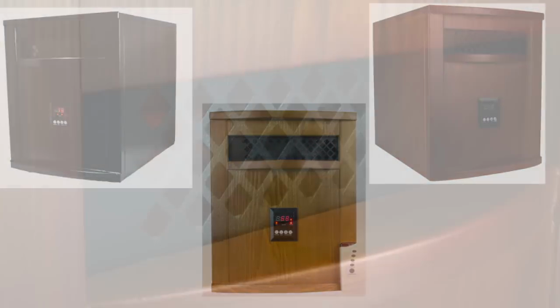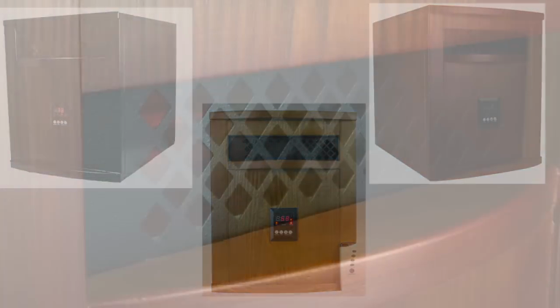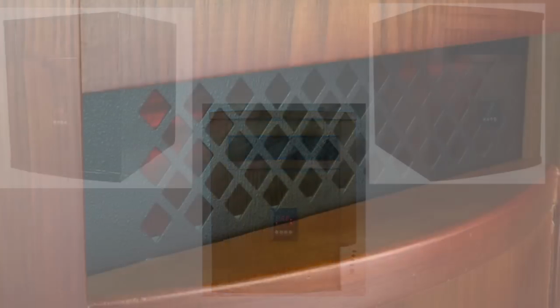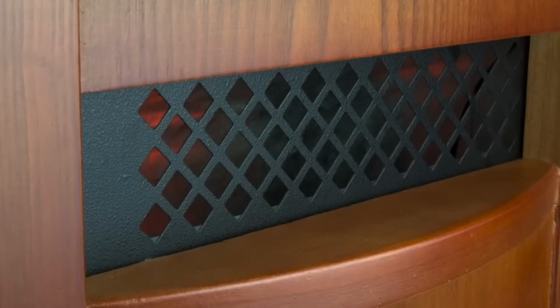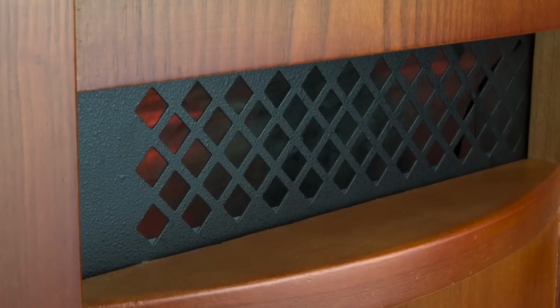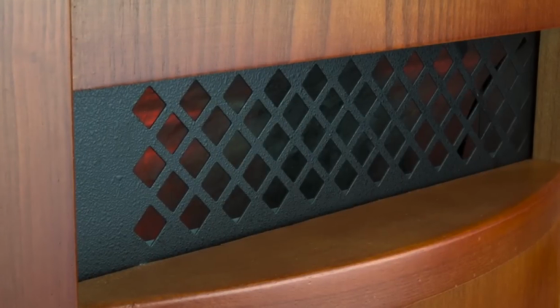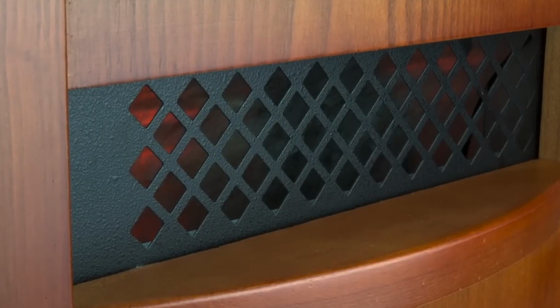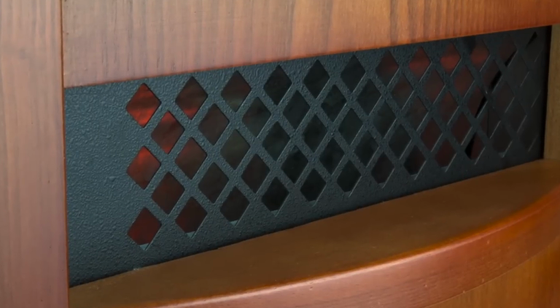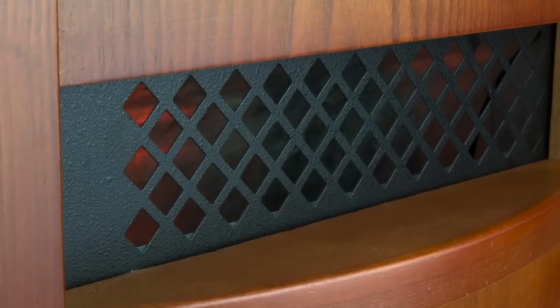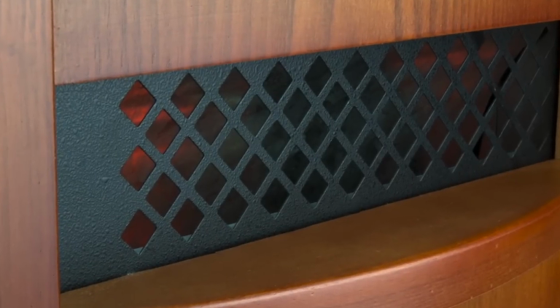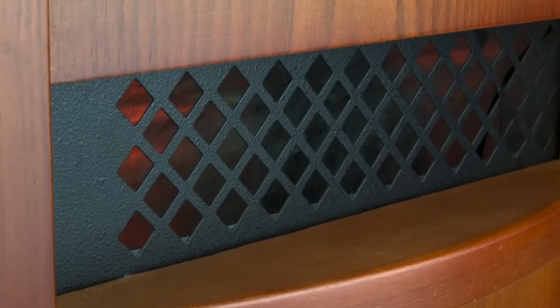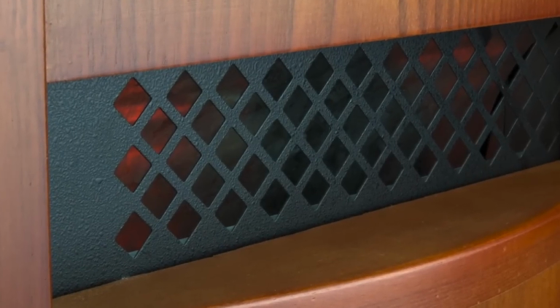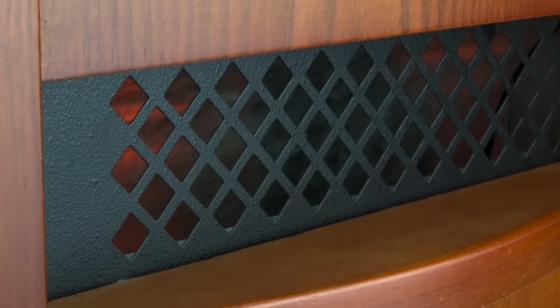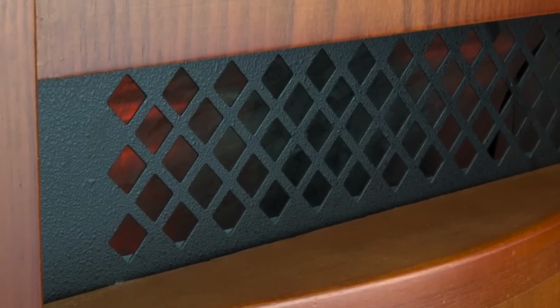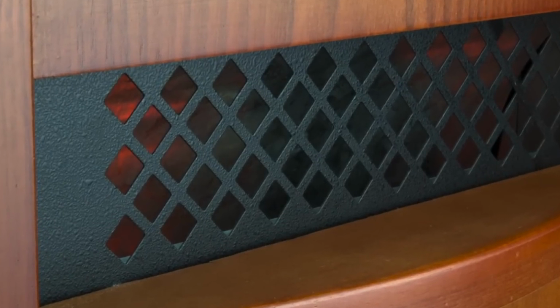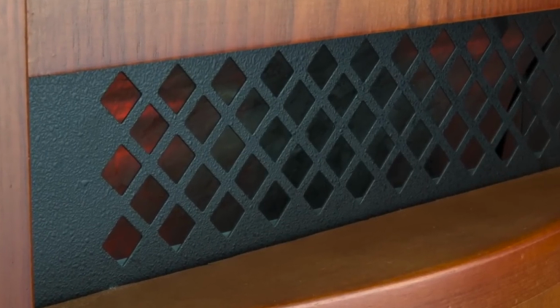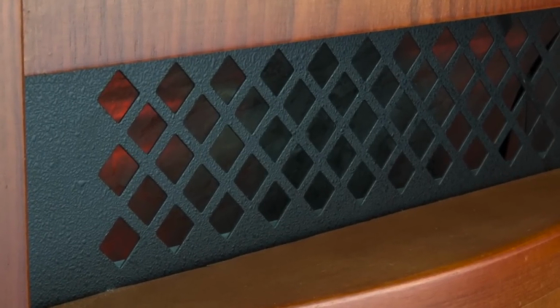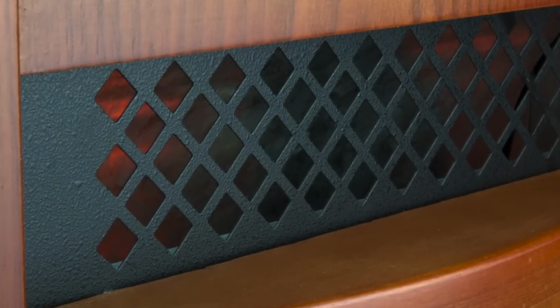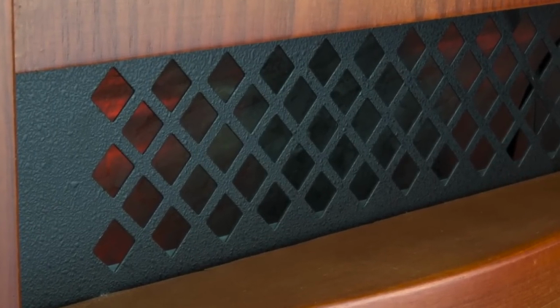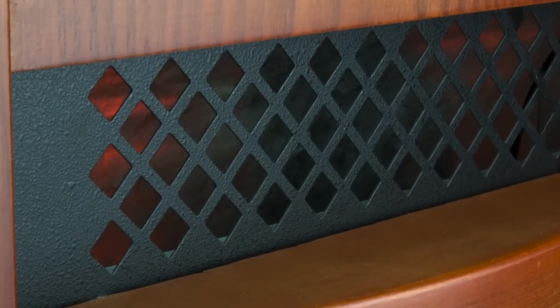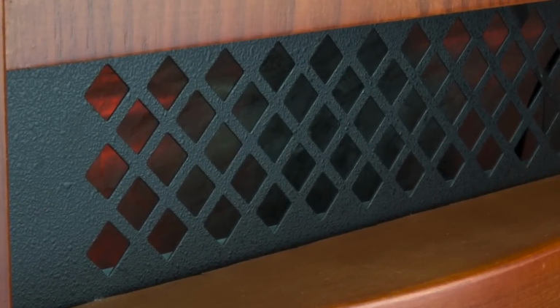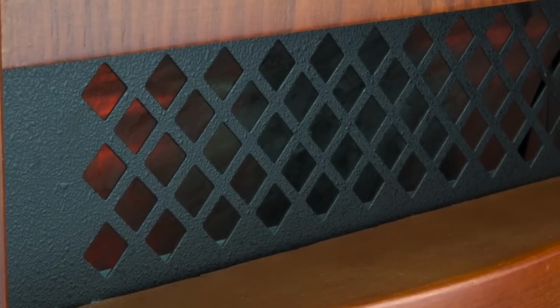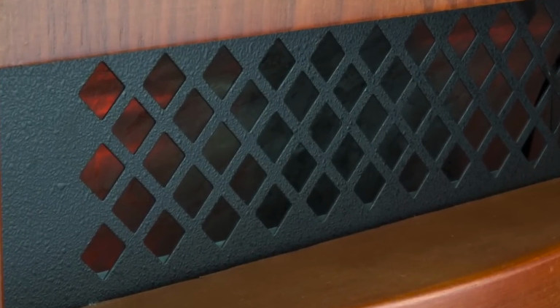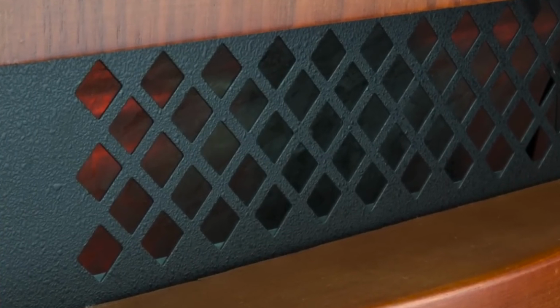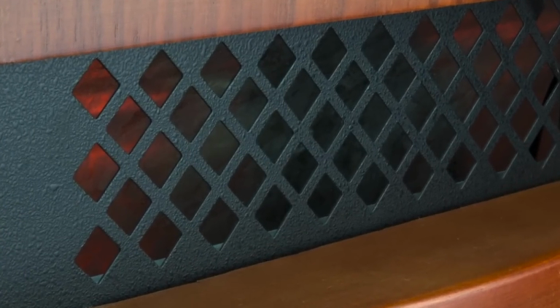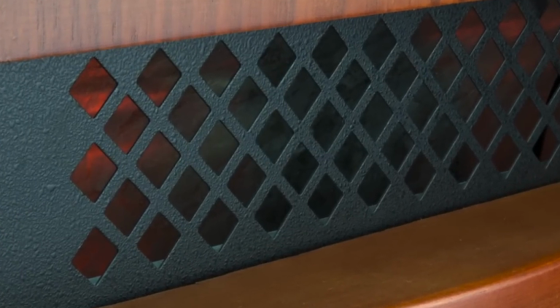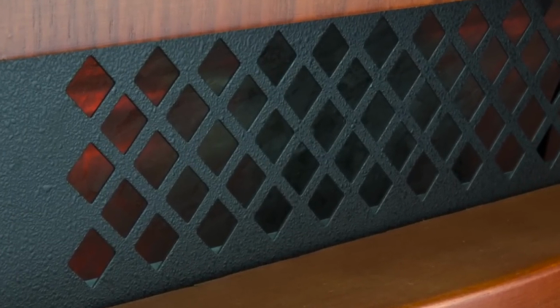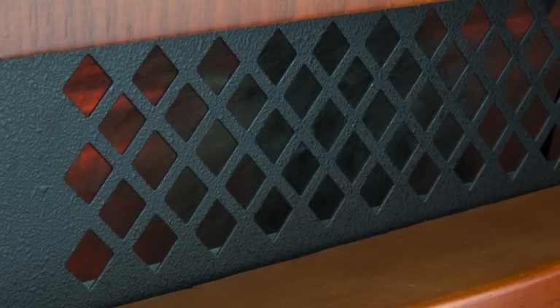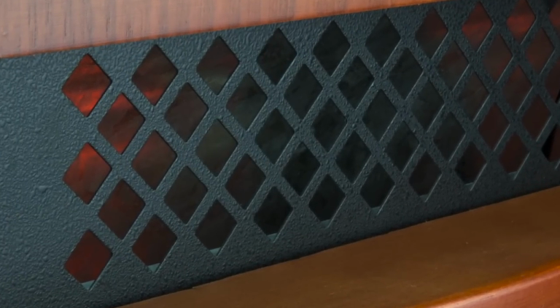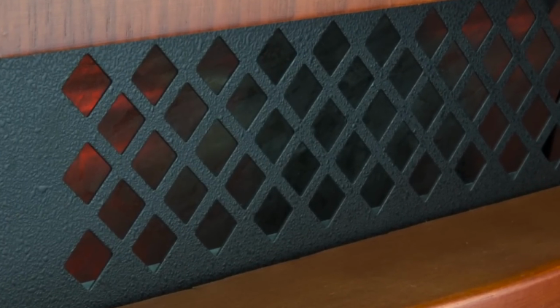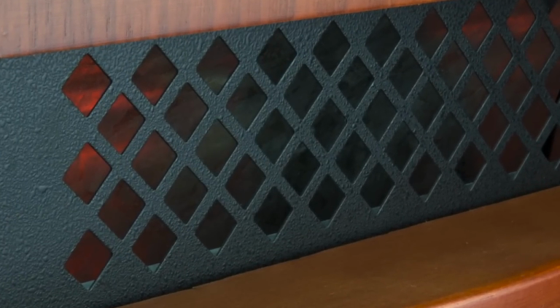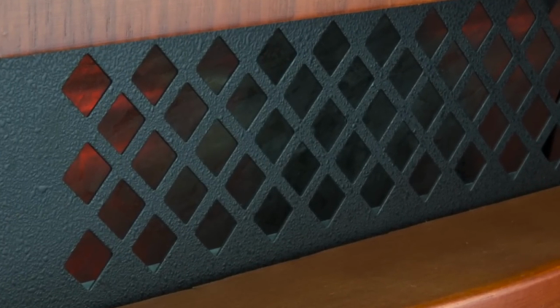This quiet operation heater illuminates in a red-orange glow when it's running. Plus, it has an automatic shutoff.